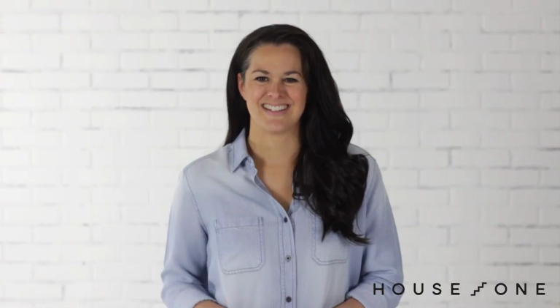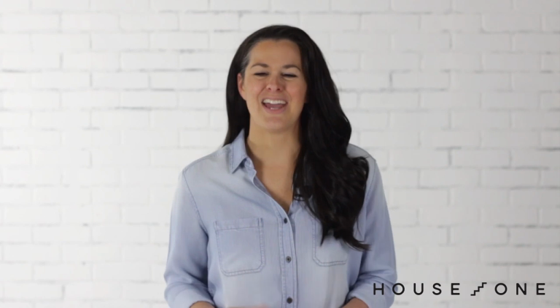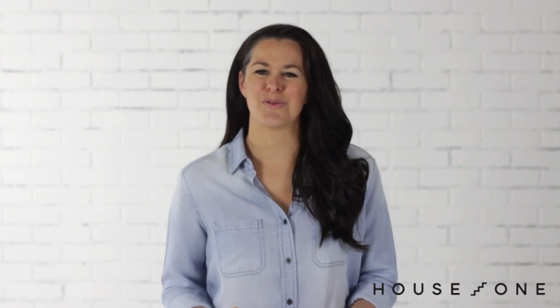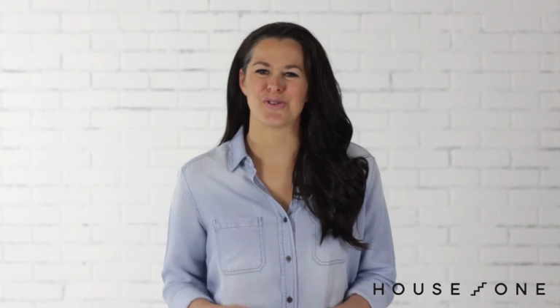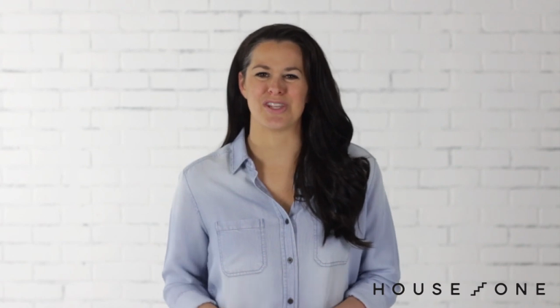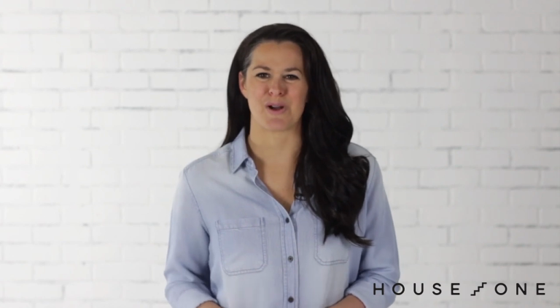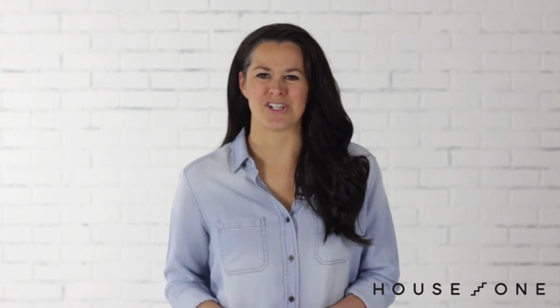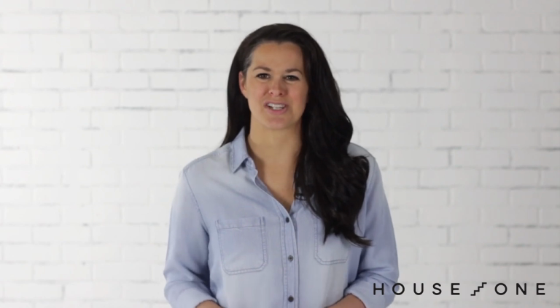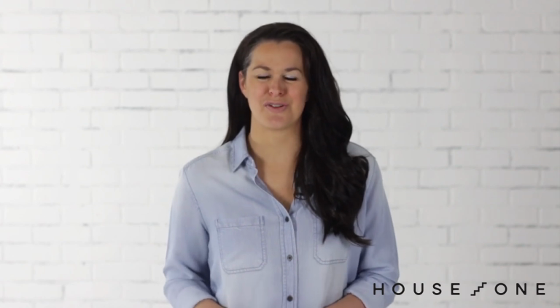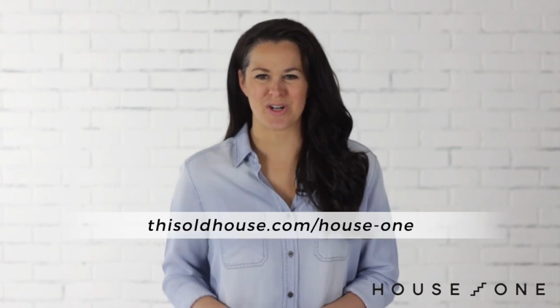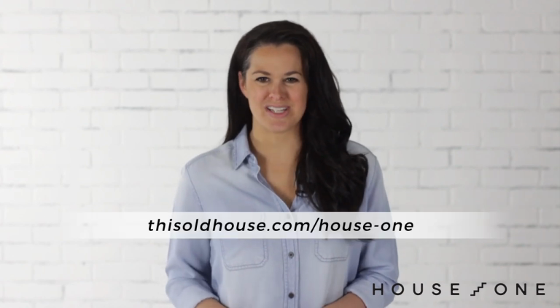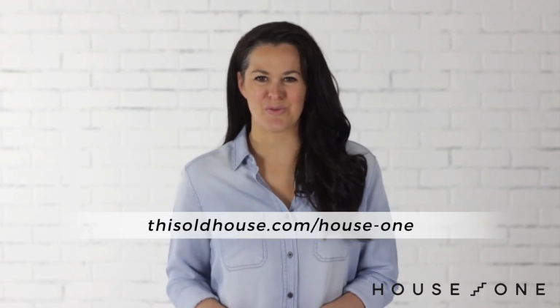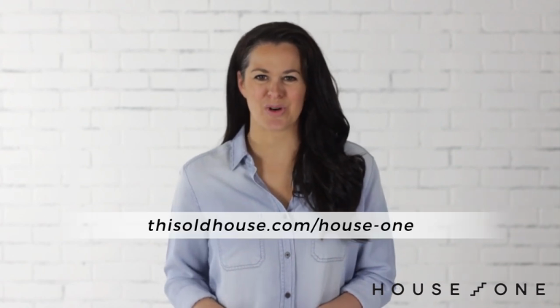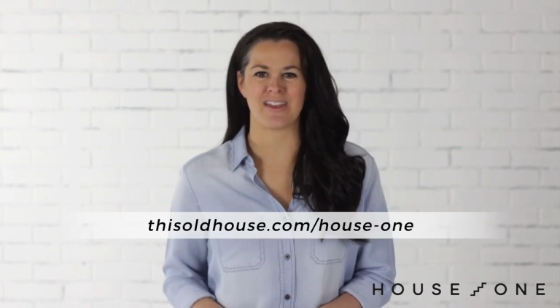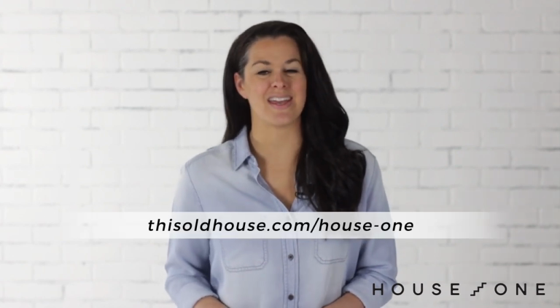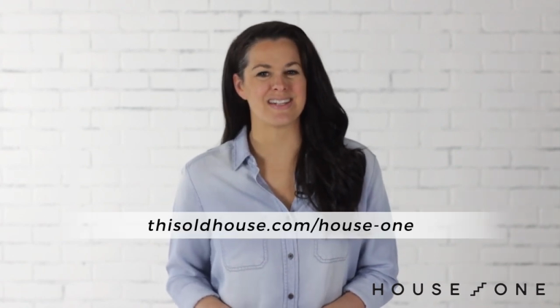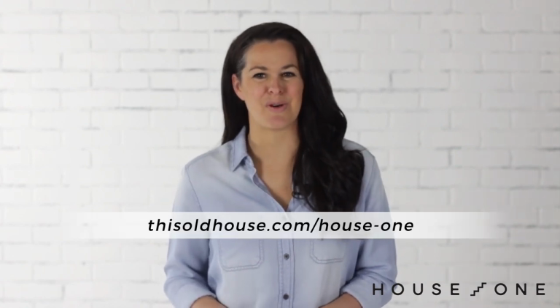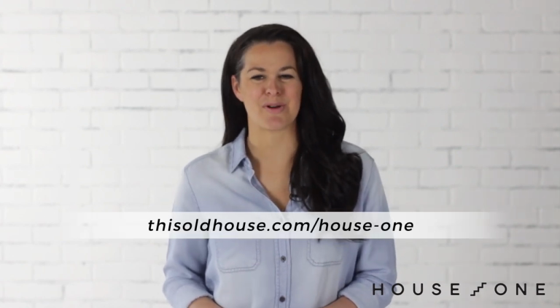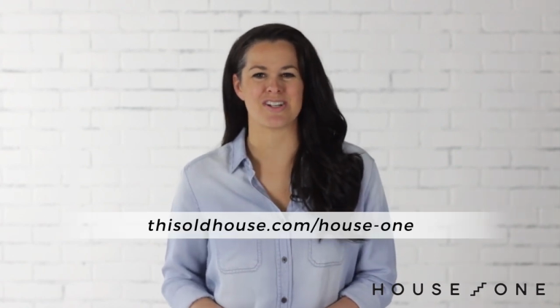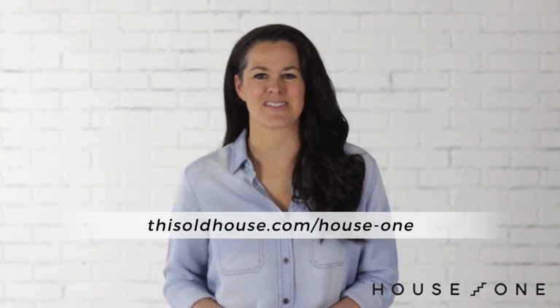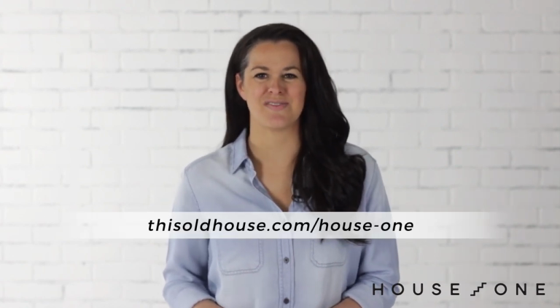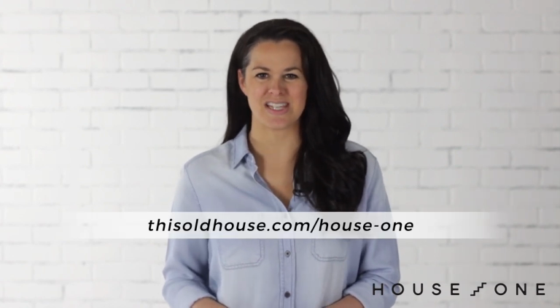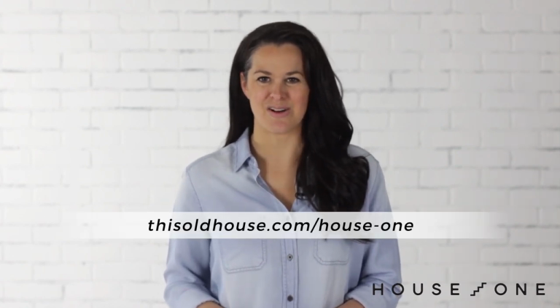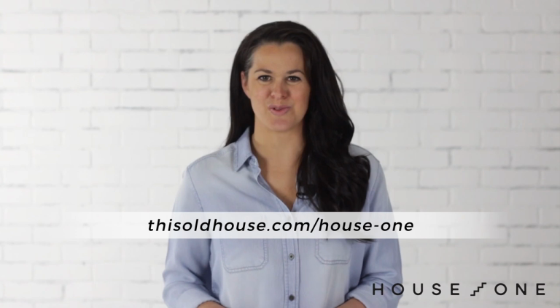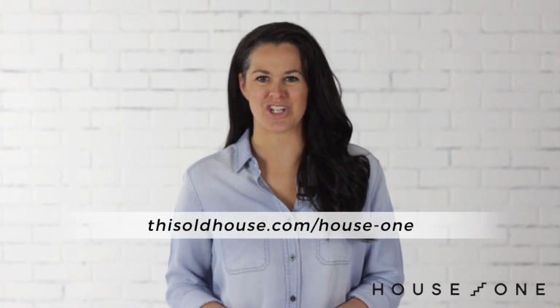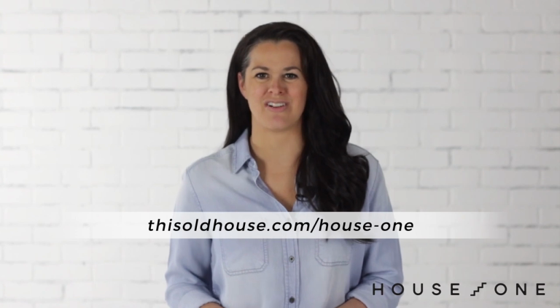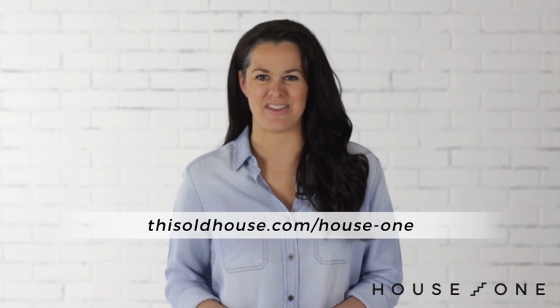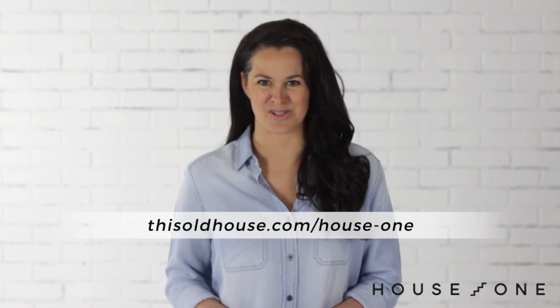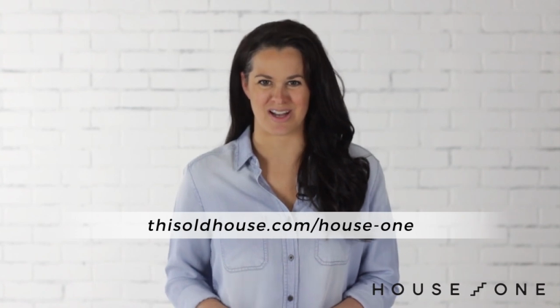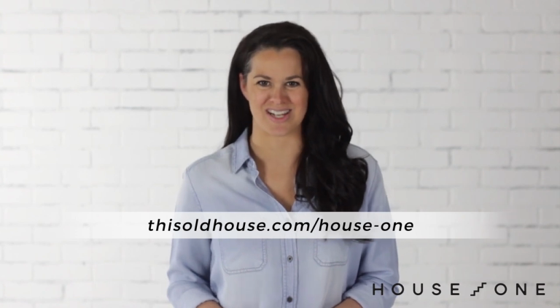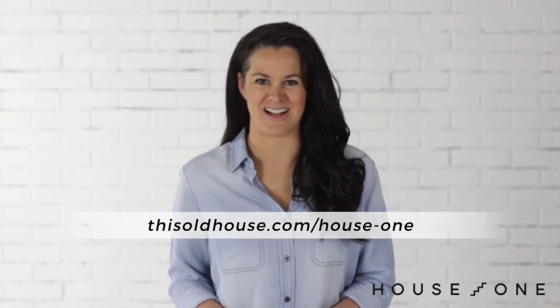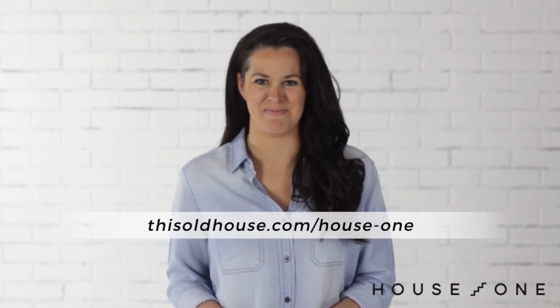I hope you enjoyed this project. For more easy woodworking and DIY projects, visit the House One channel on thisoldhouse.com.